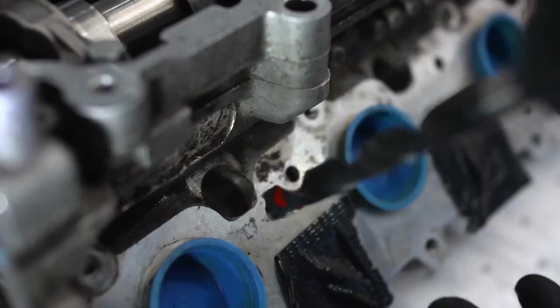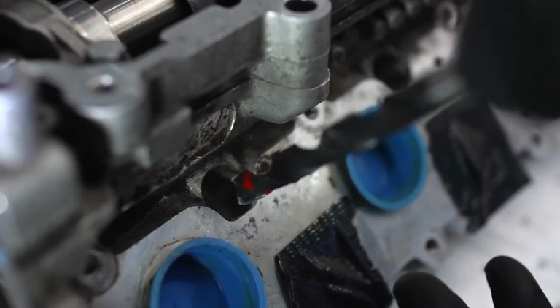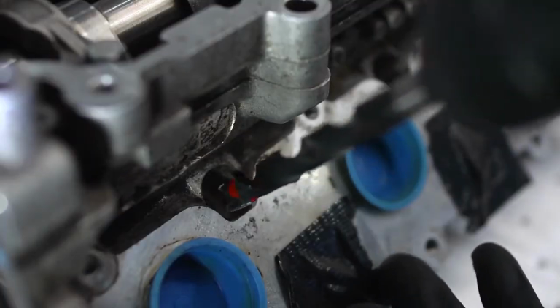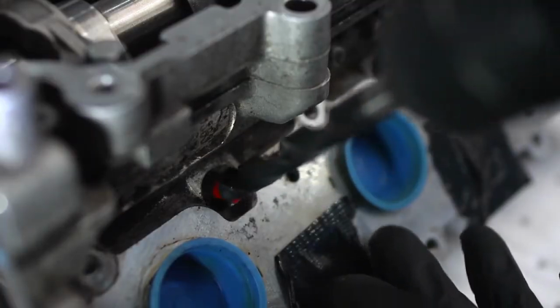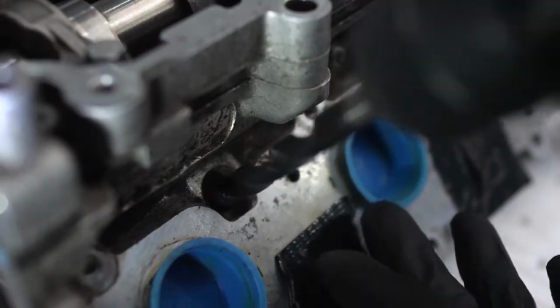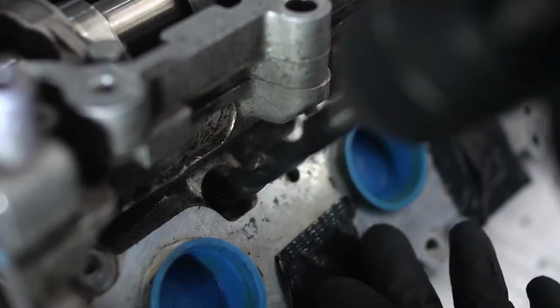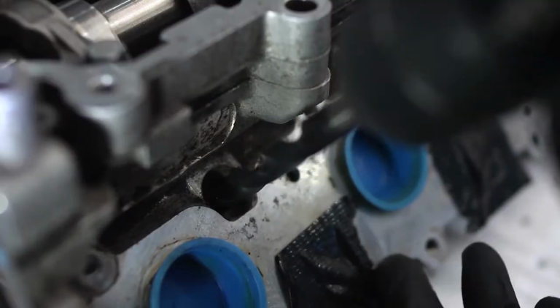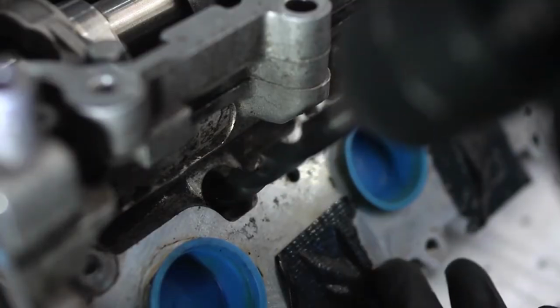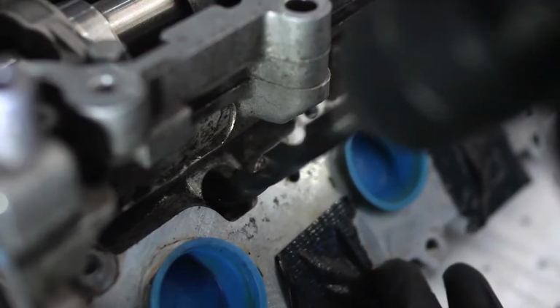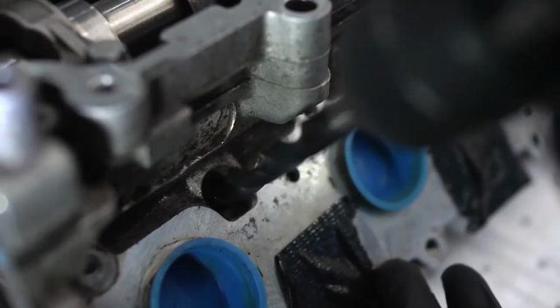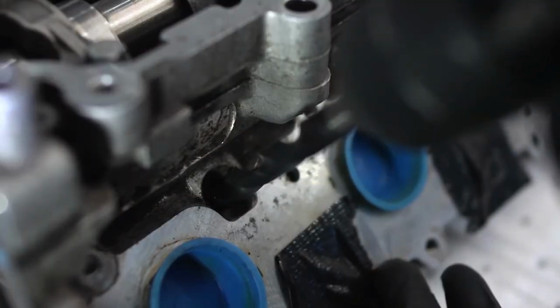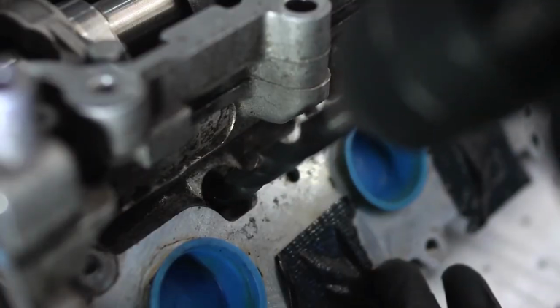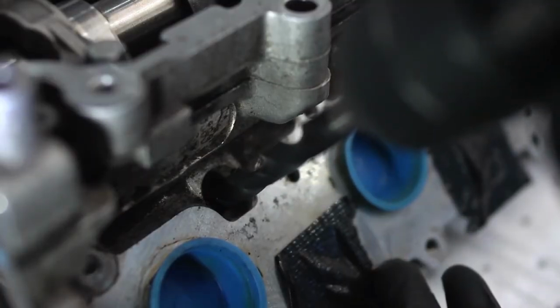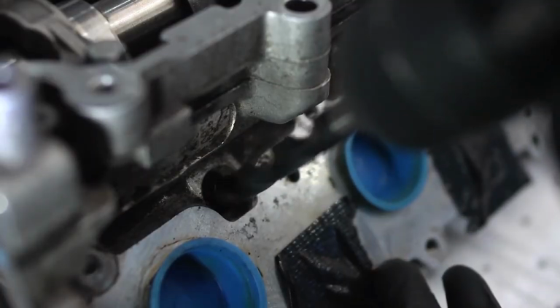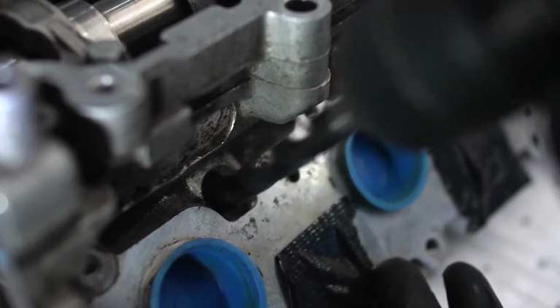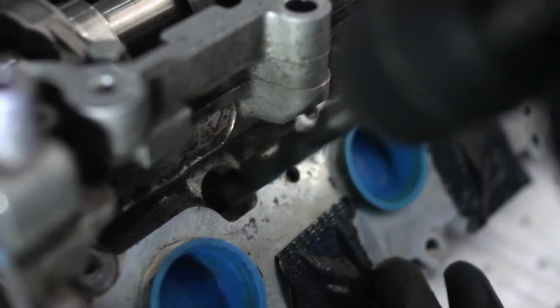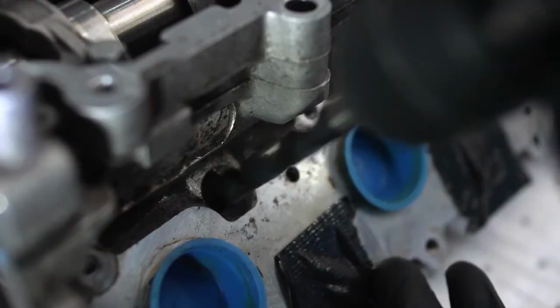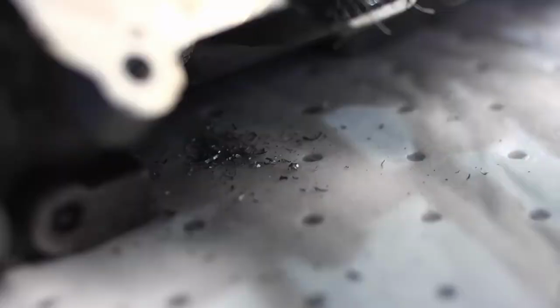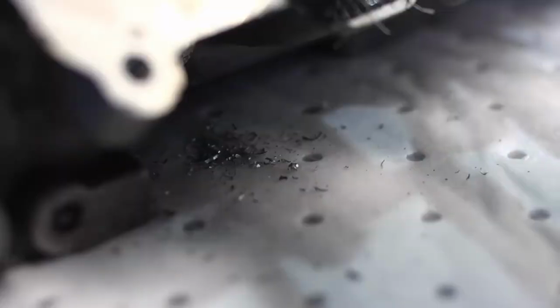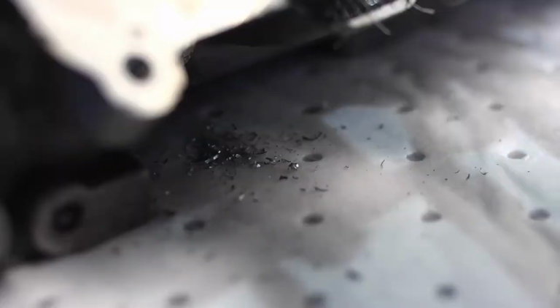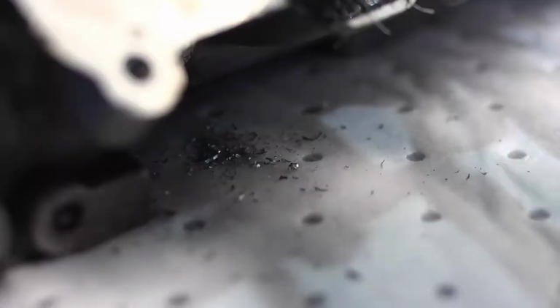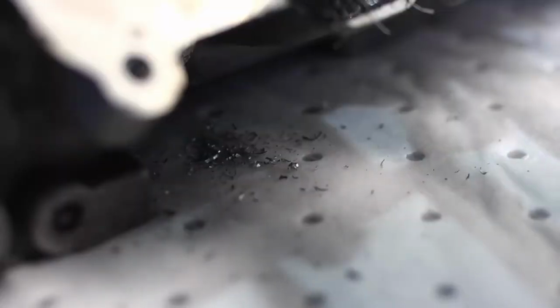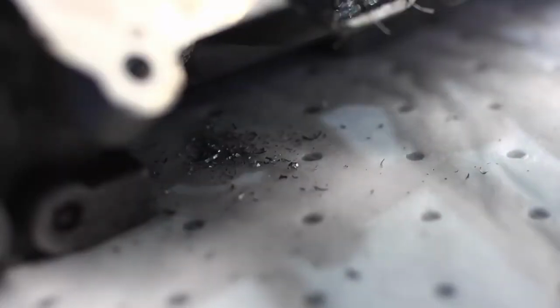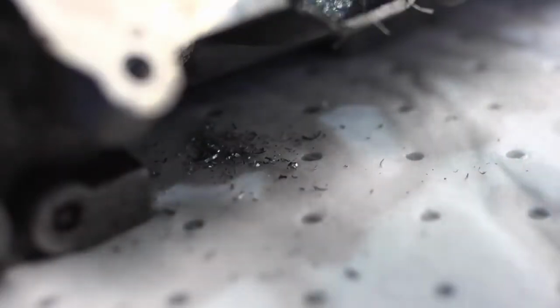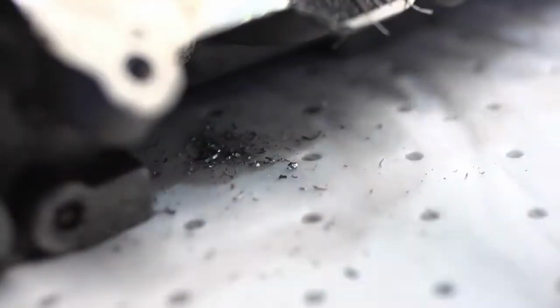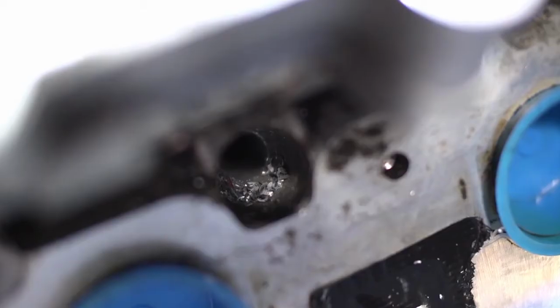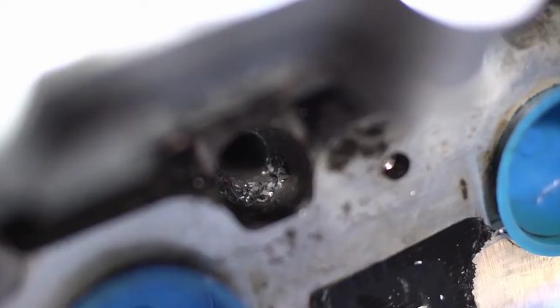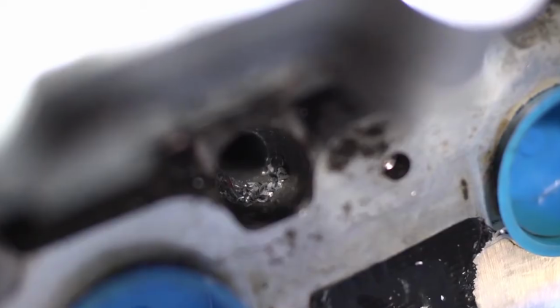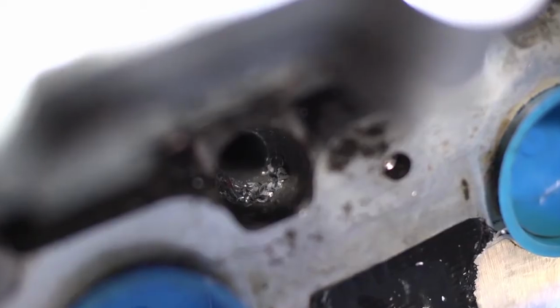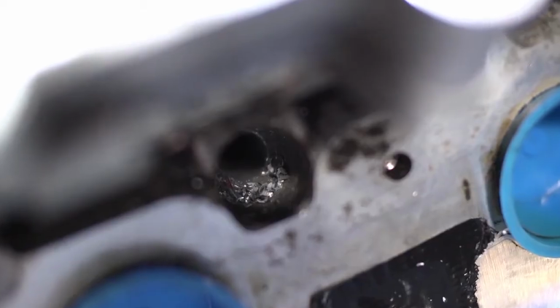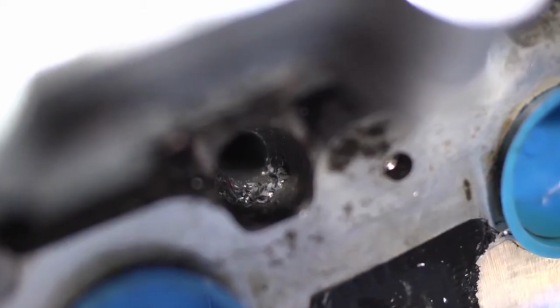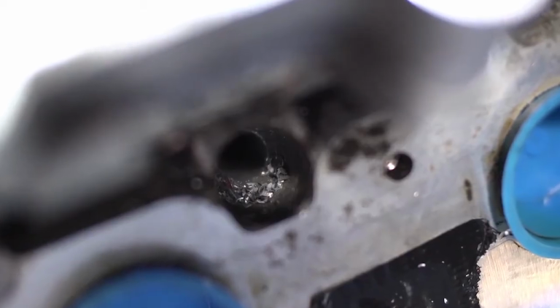In this example we are using an M8 drill. Make sure you use the correct diameter drill for the size of the glow plug.